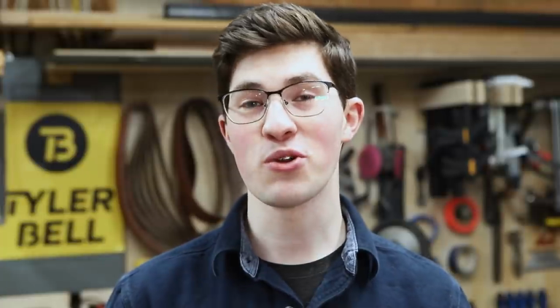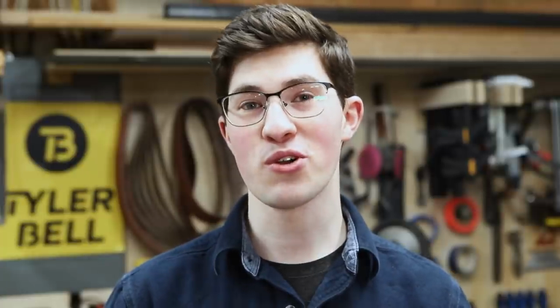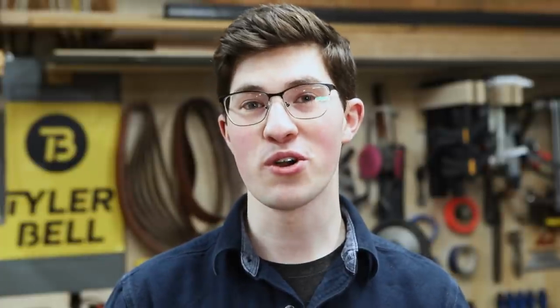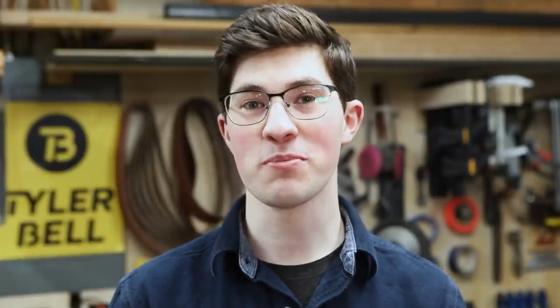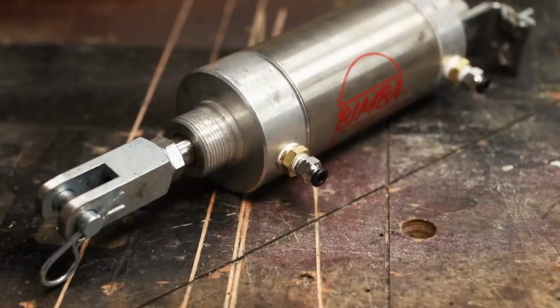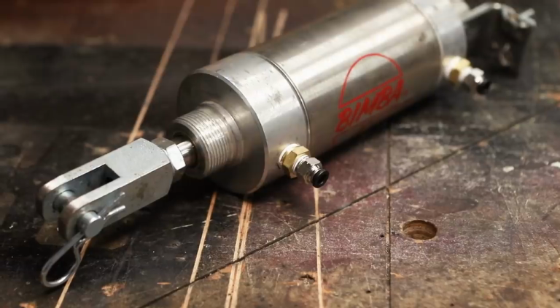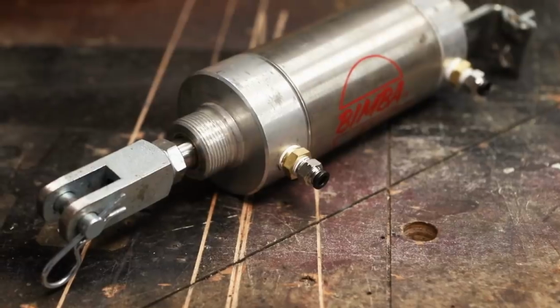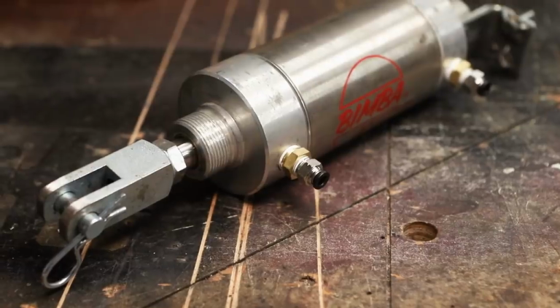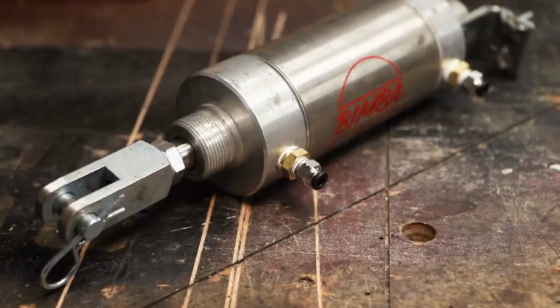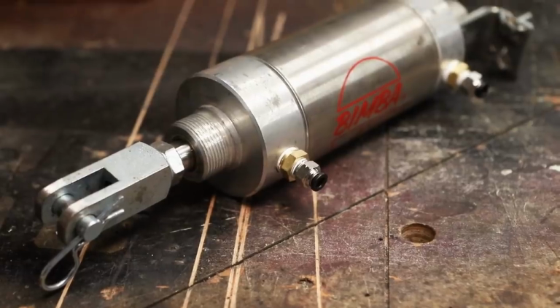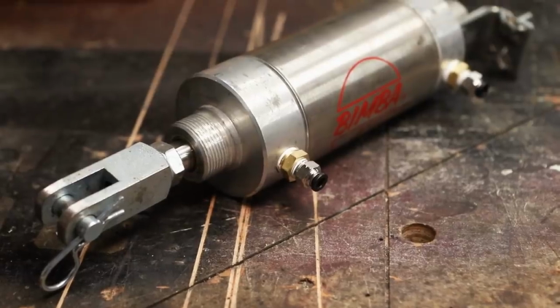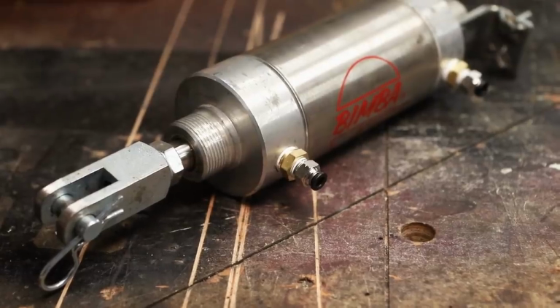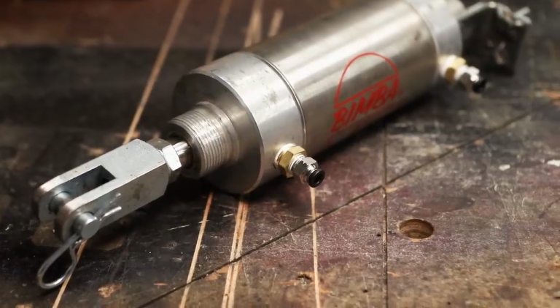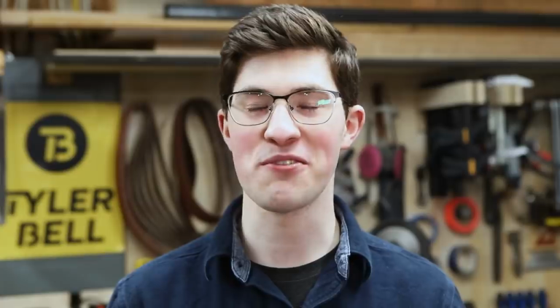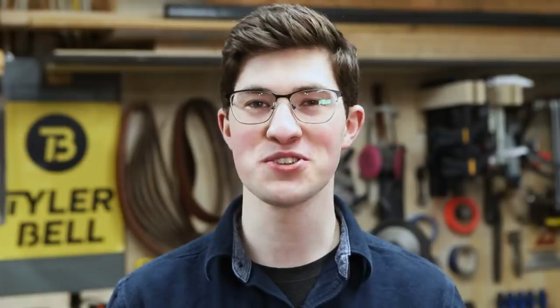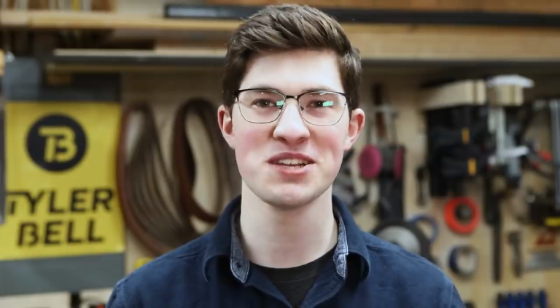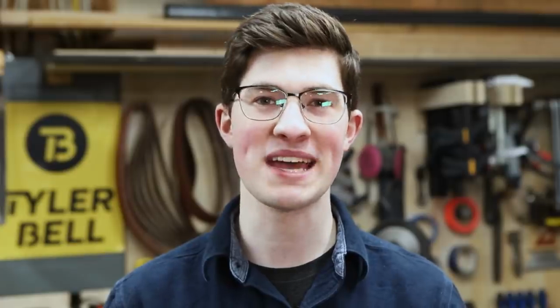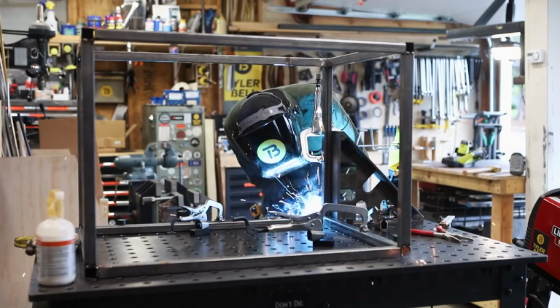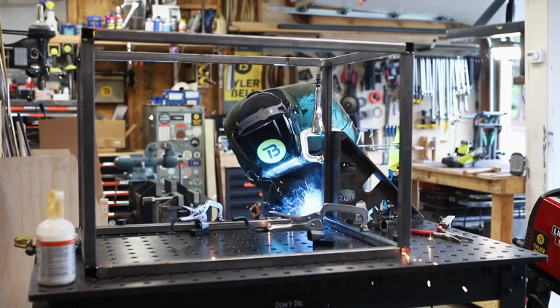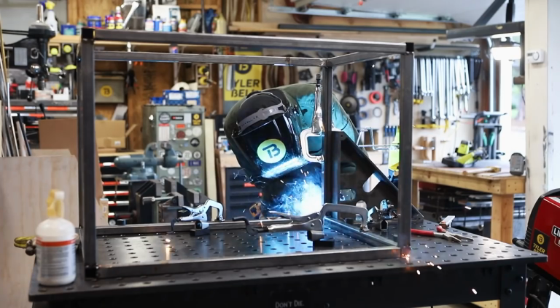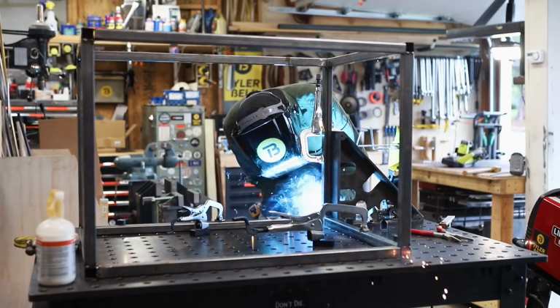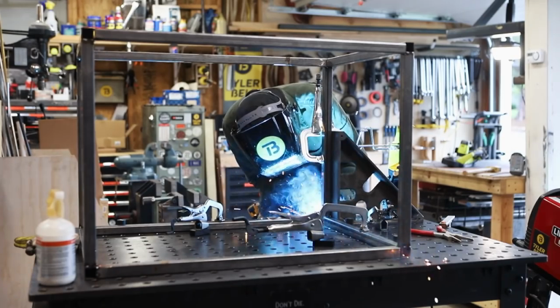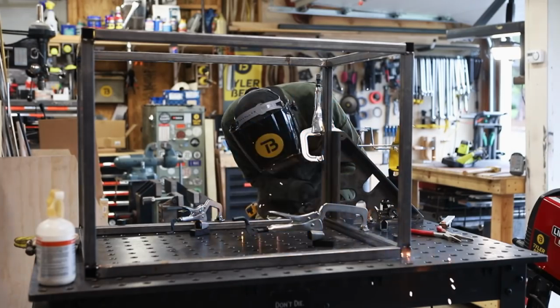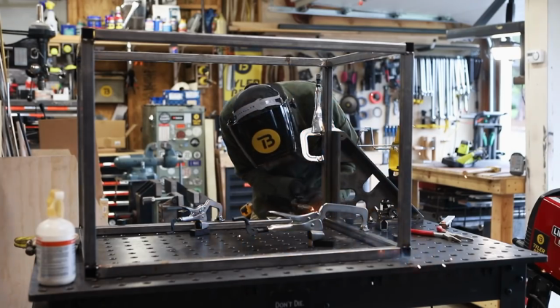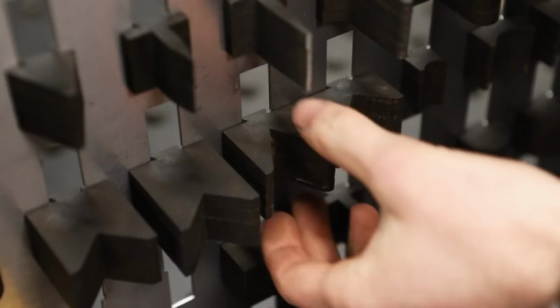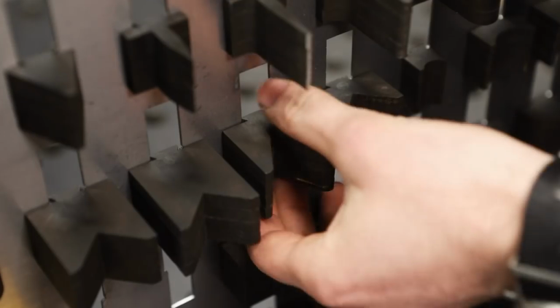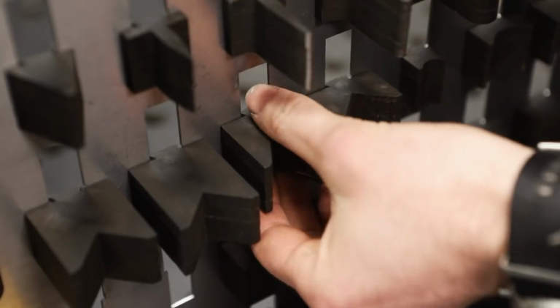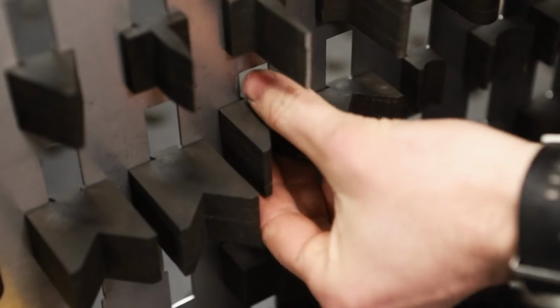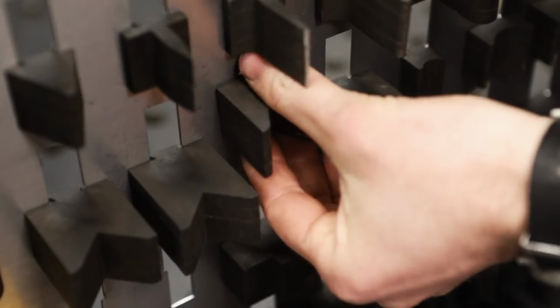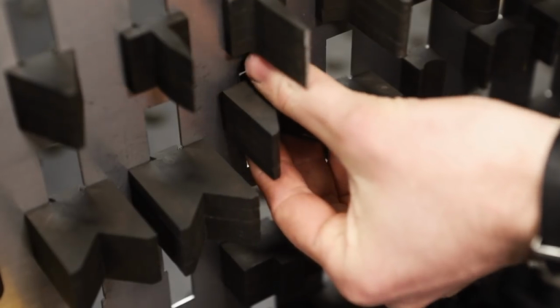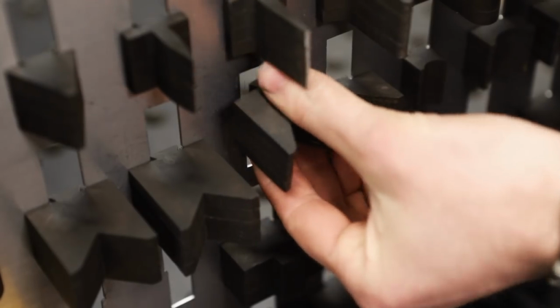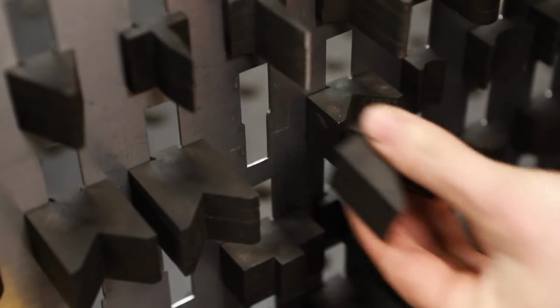Now in order to hook up the 3-inch bore pneumatic cylinder, I first need to make a stand and then I want to make a rack to hold all of the dies.